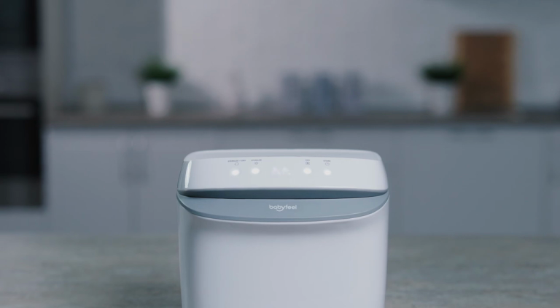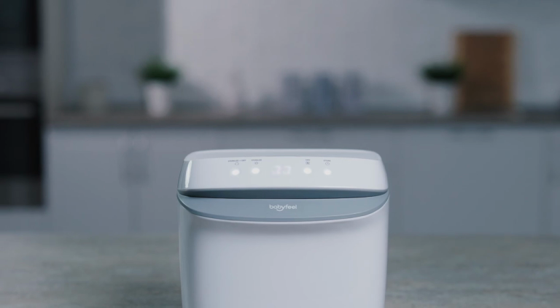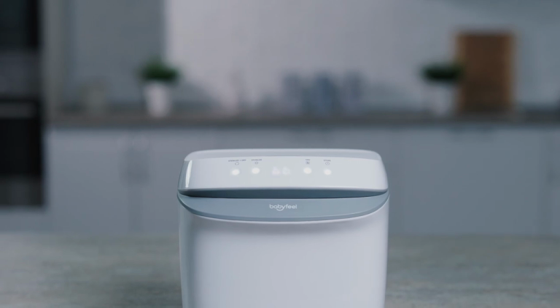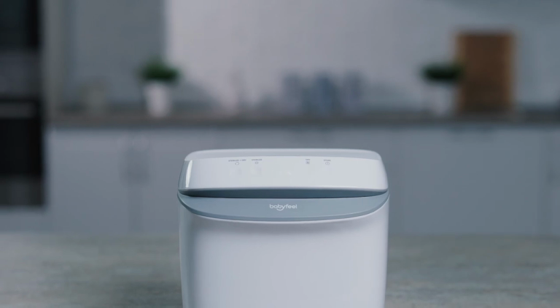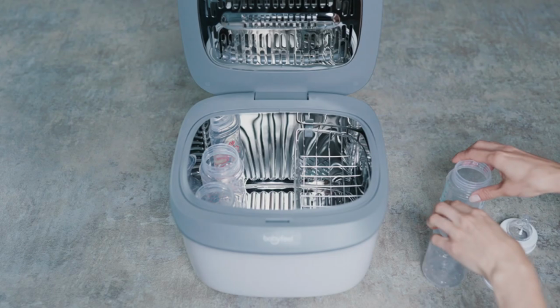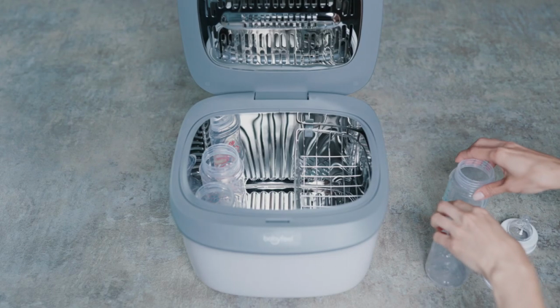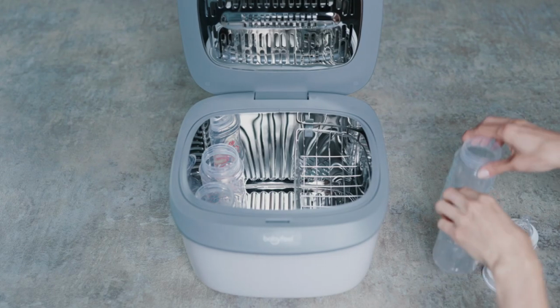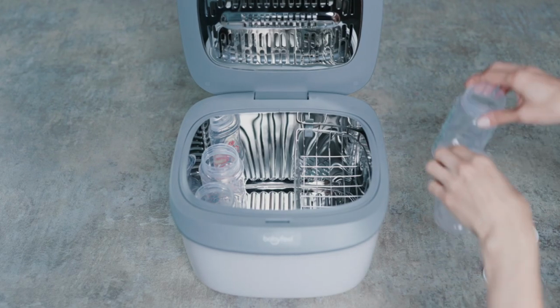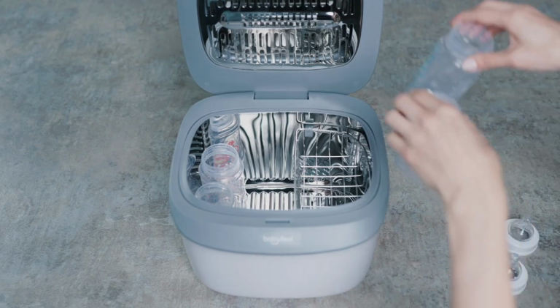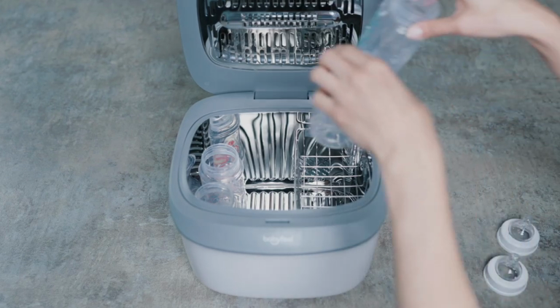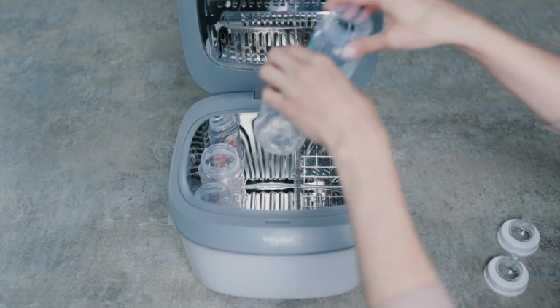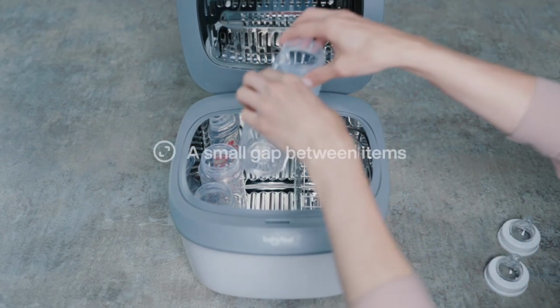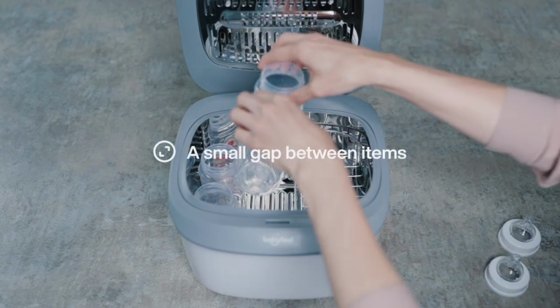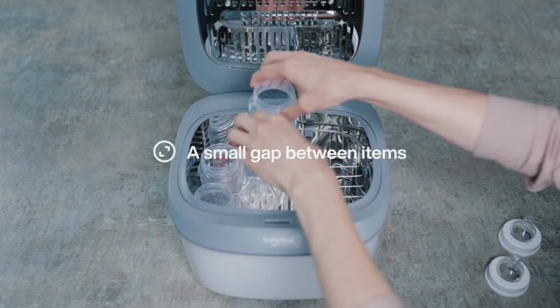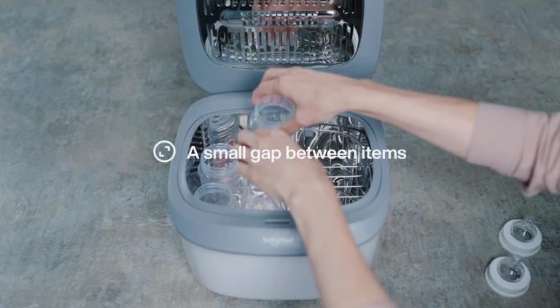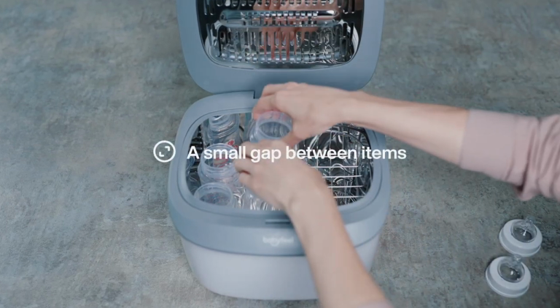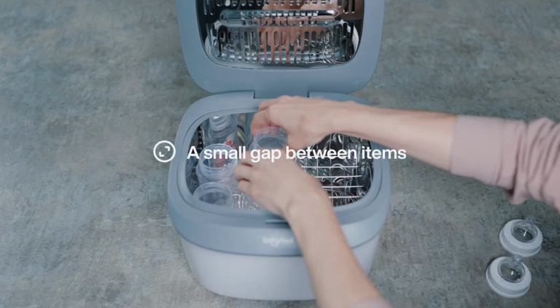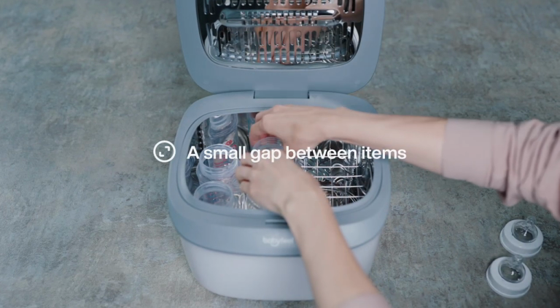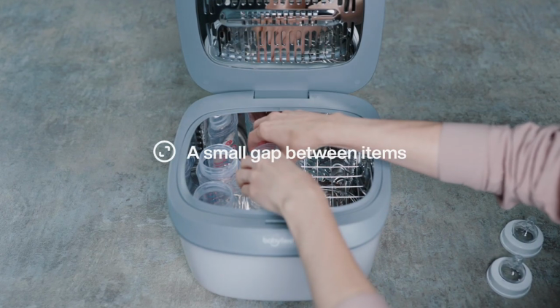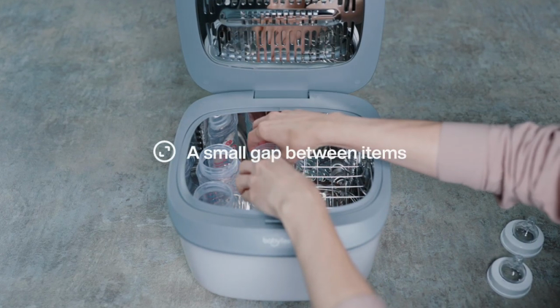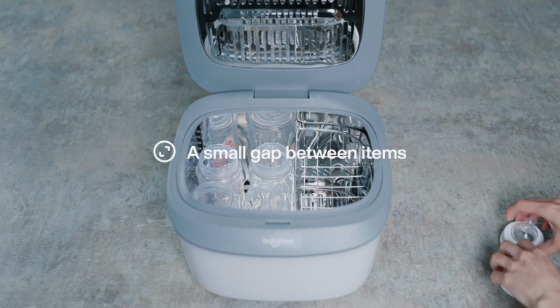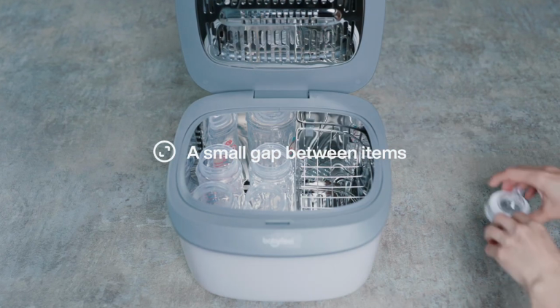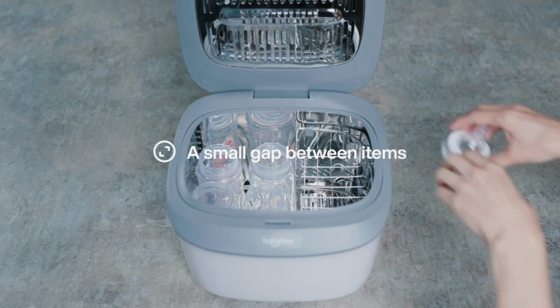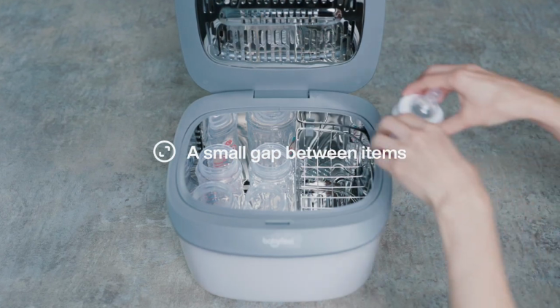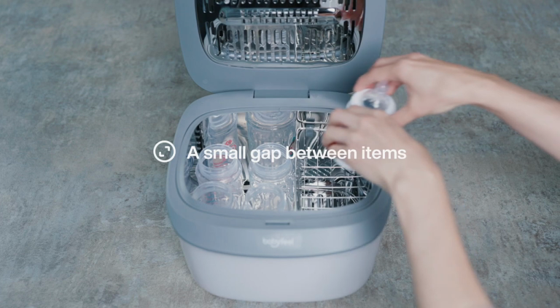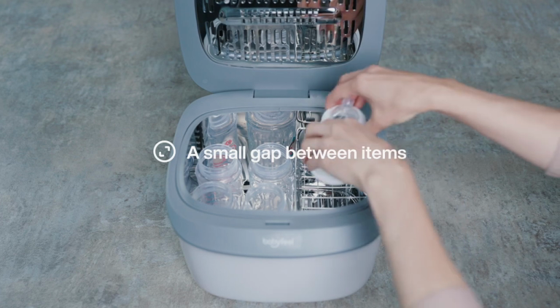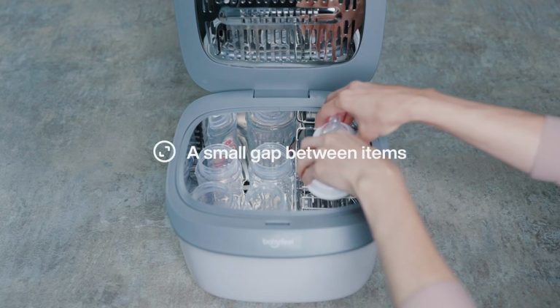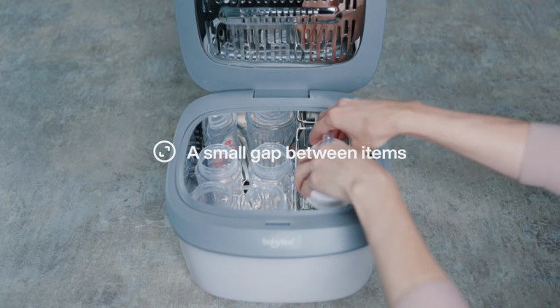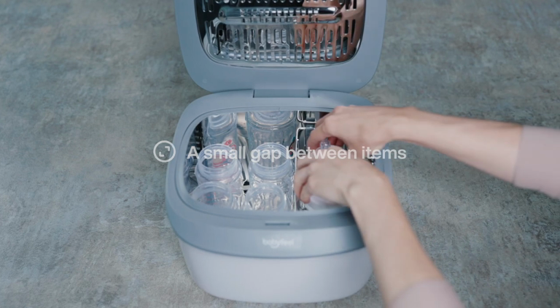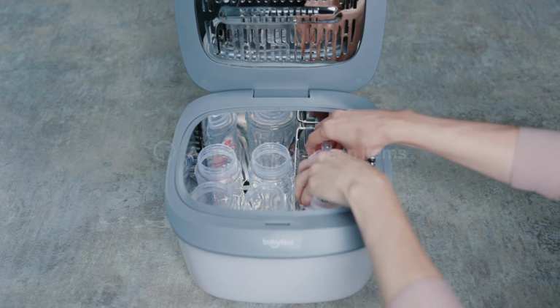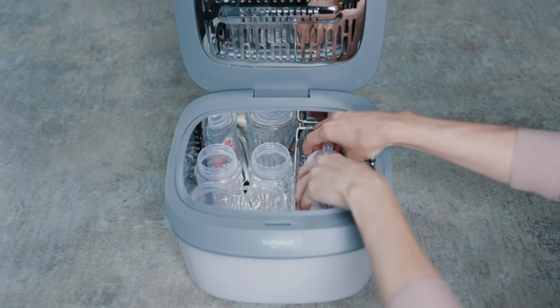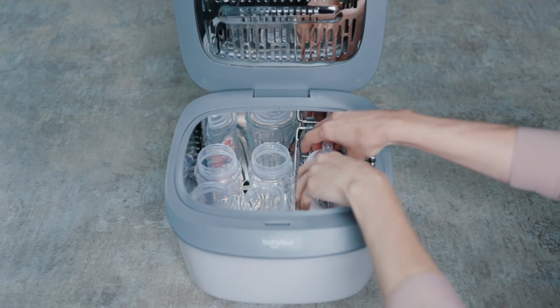For the best performance, we recommend a small gap between items when placing them inside the Sterilizer.